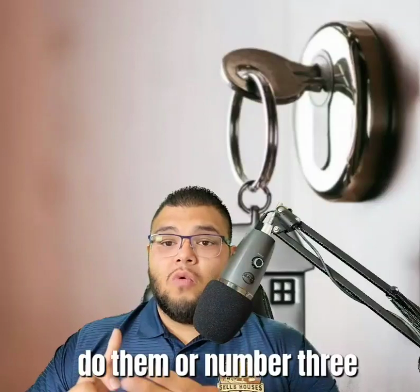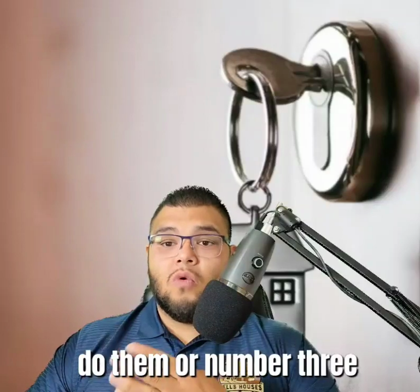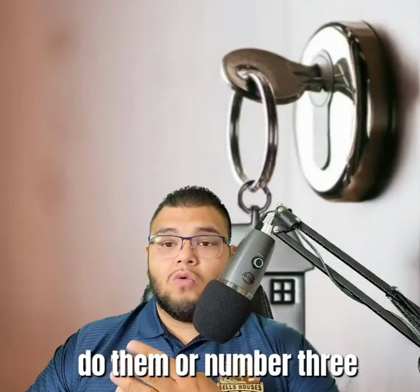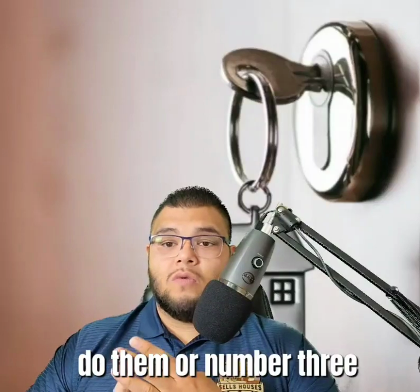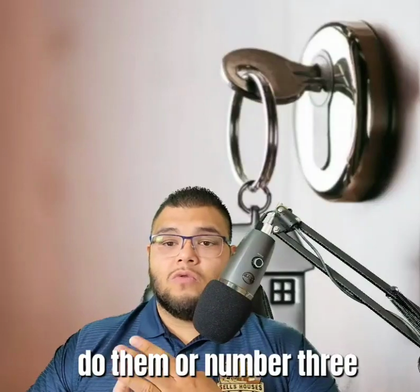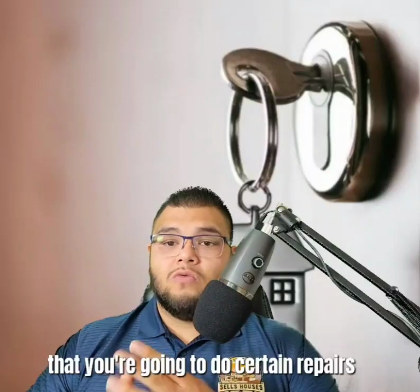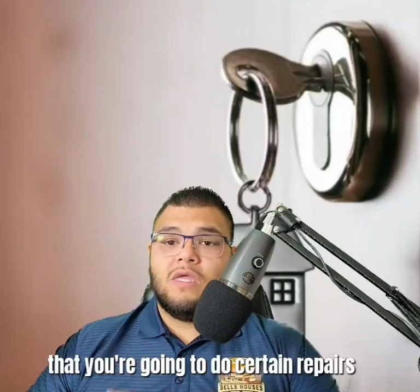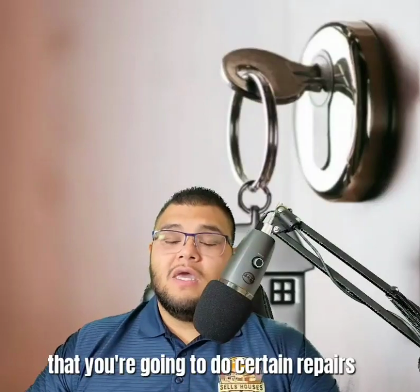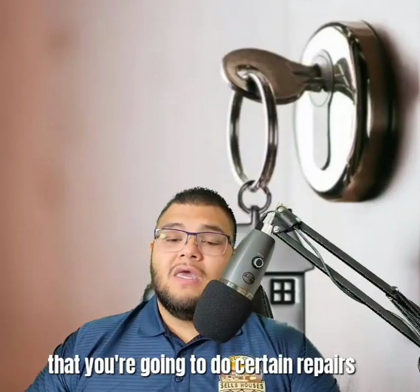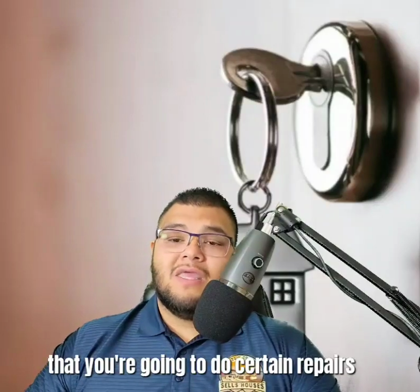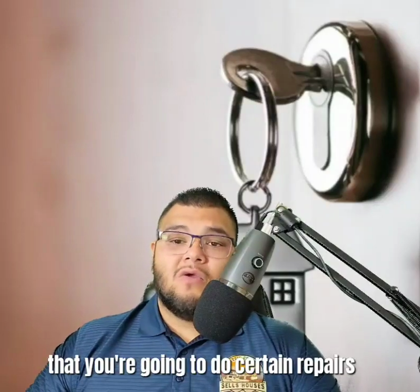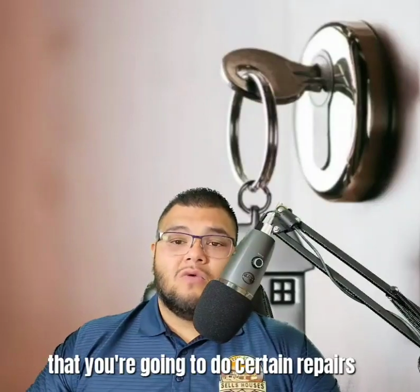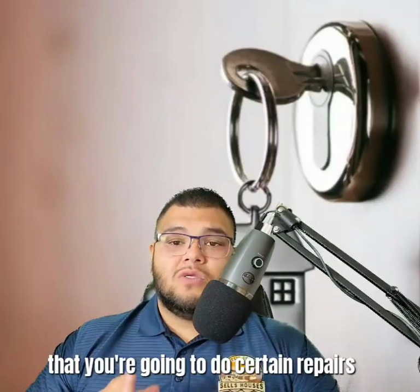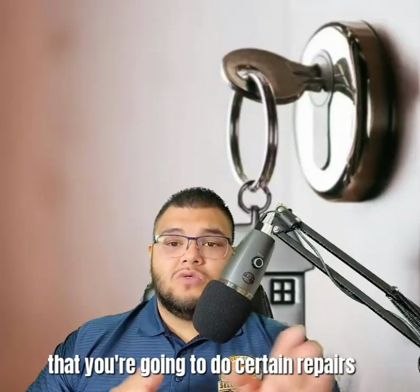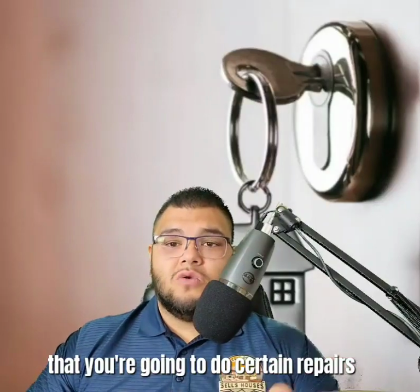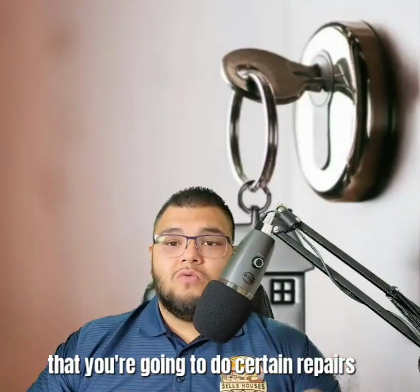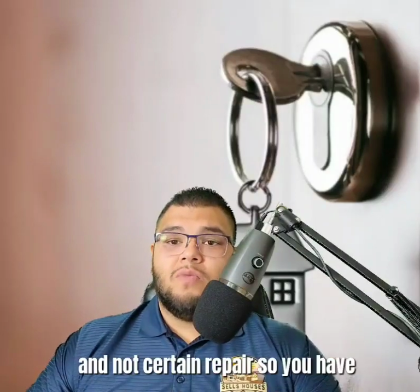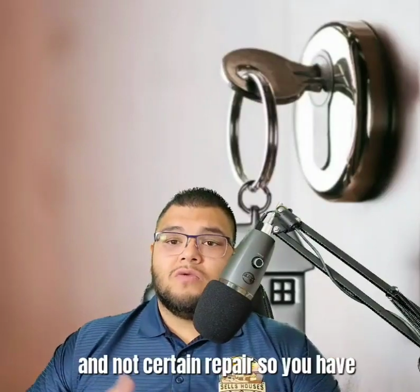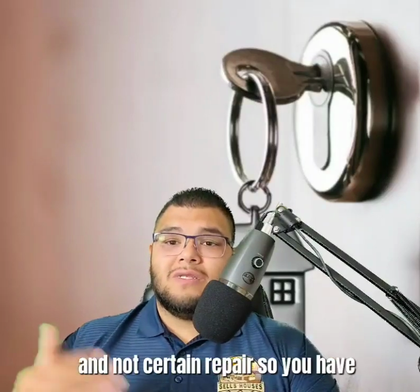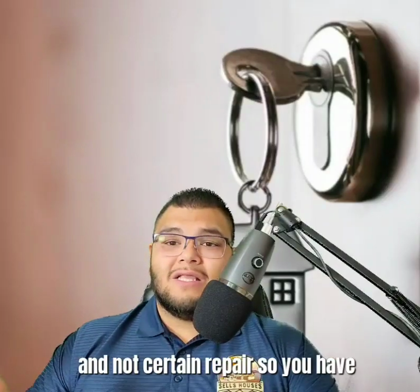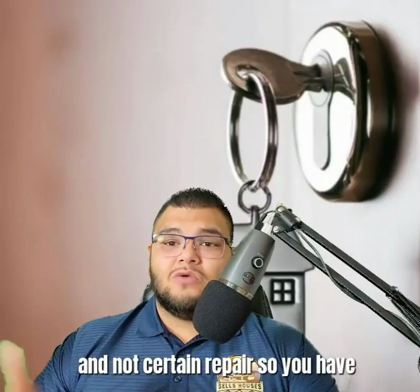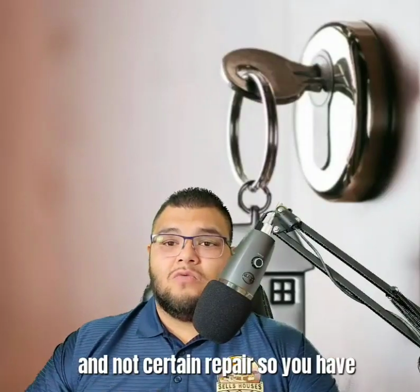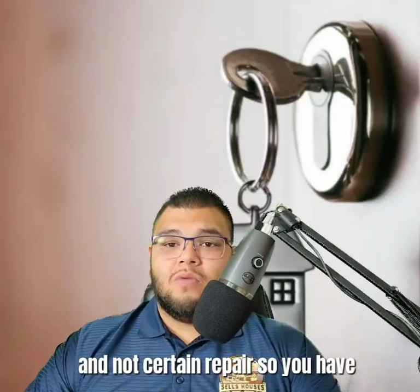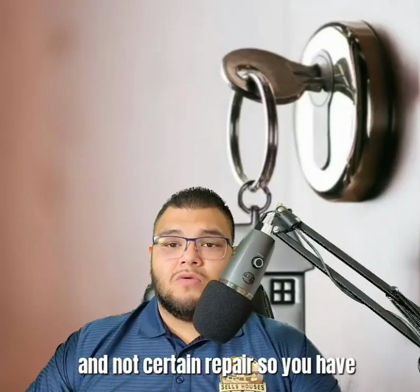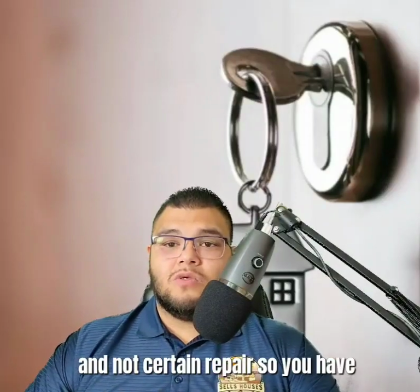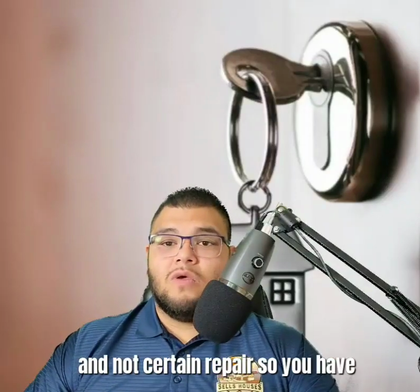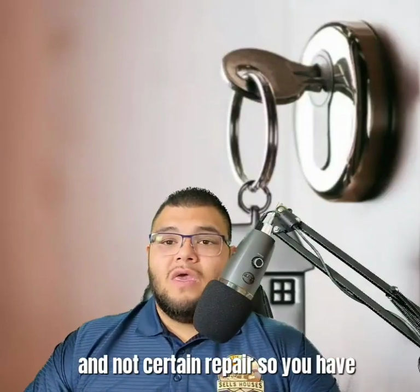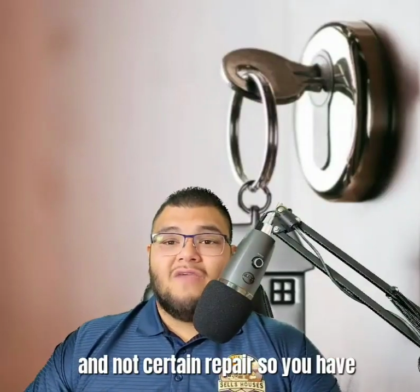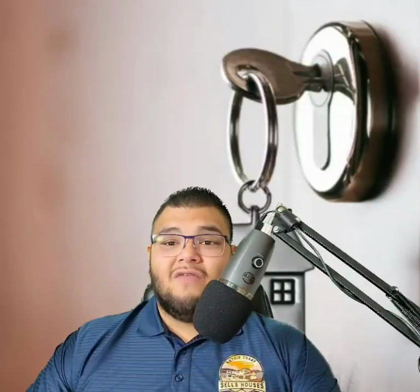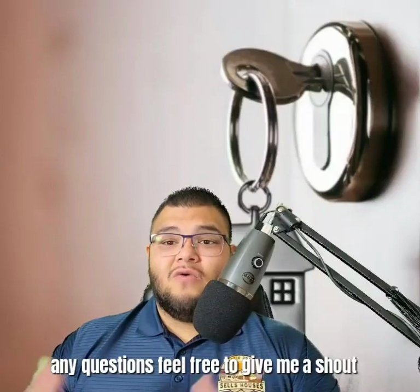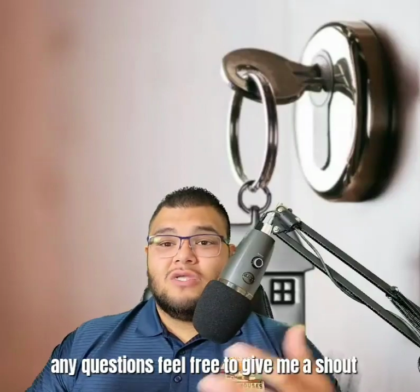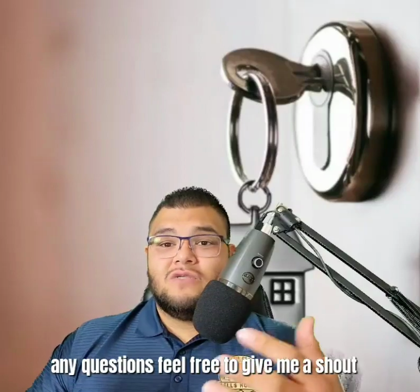In those five days, we can respond in one of three ways: we're going to do the repairs, we're going to deny and are unable to do them, or we're going to do certain repairs but not others. If you have any questions, feel free to give me a shout — thank you.